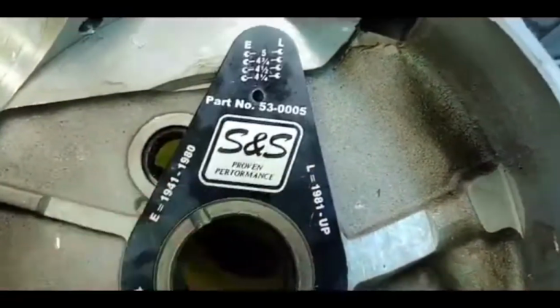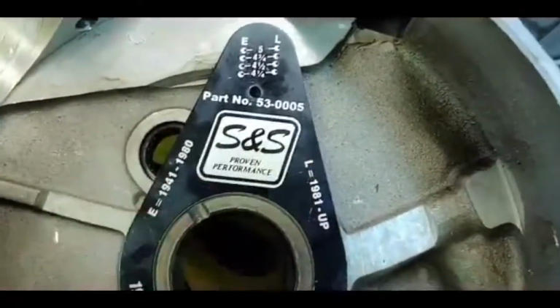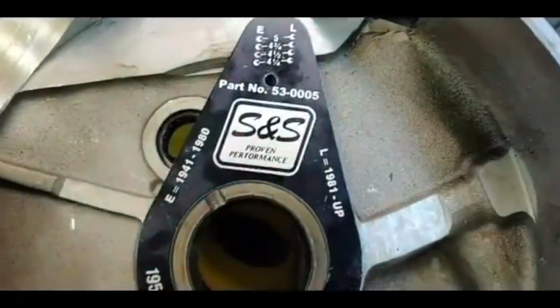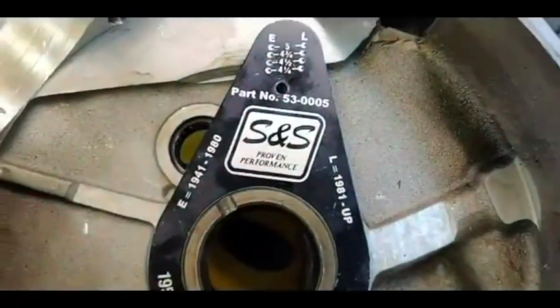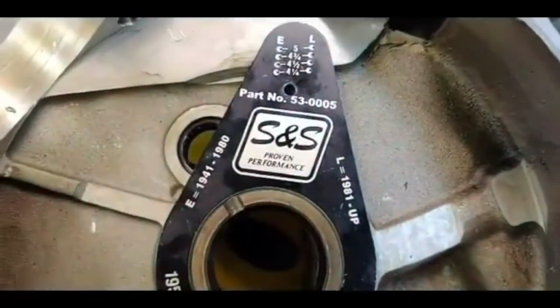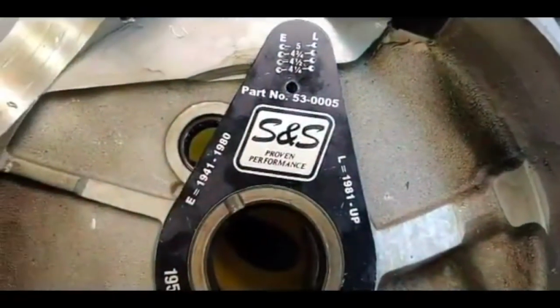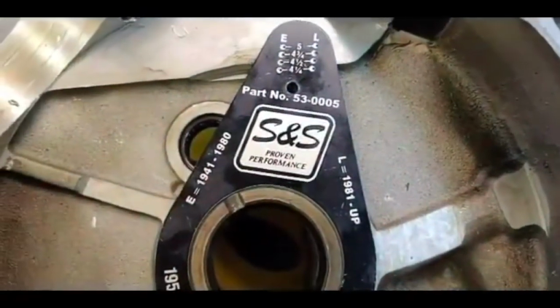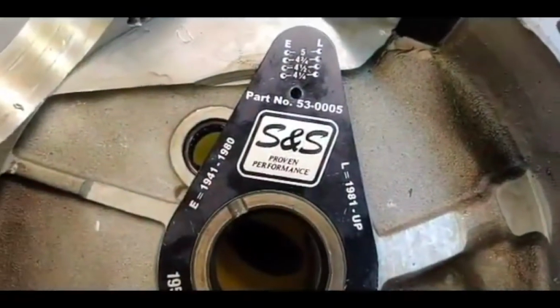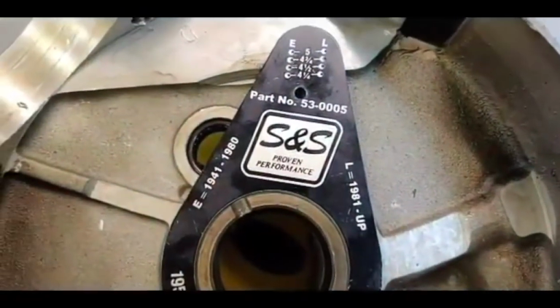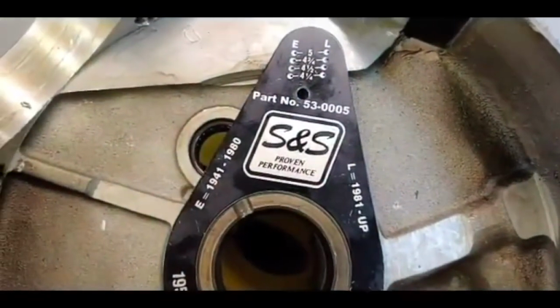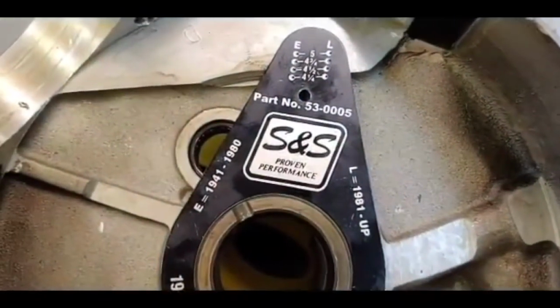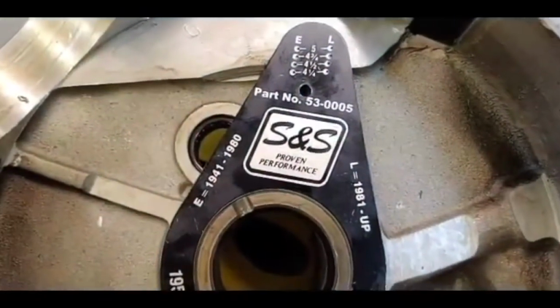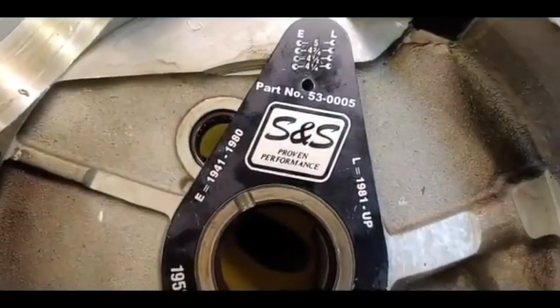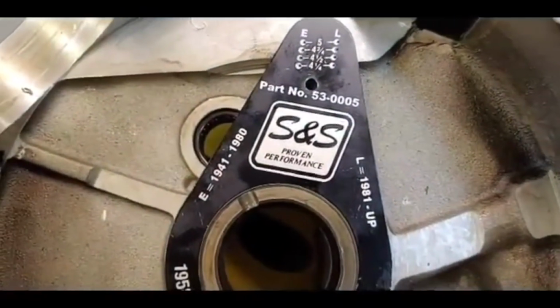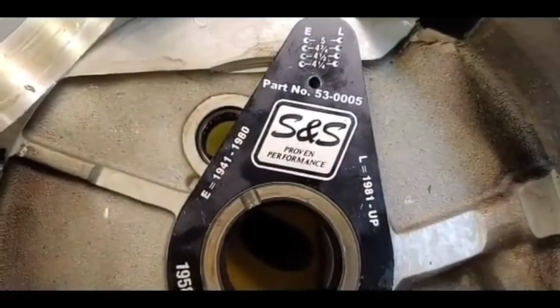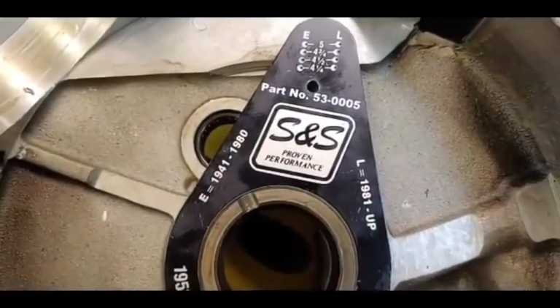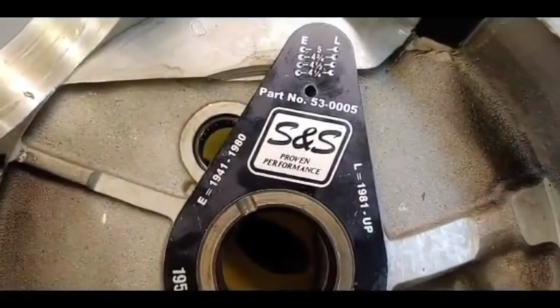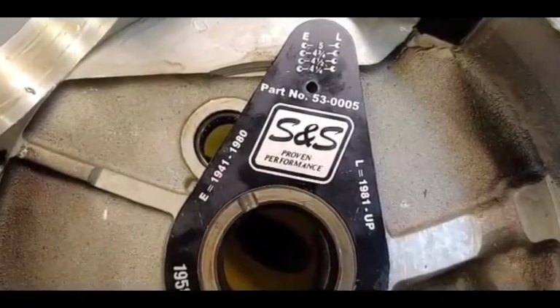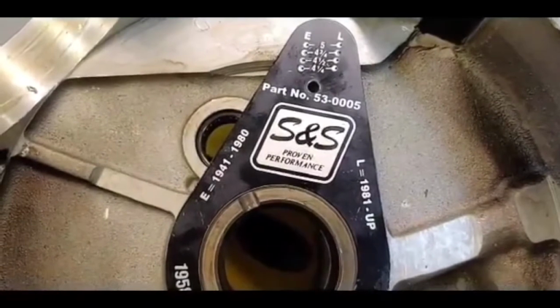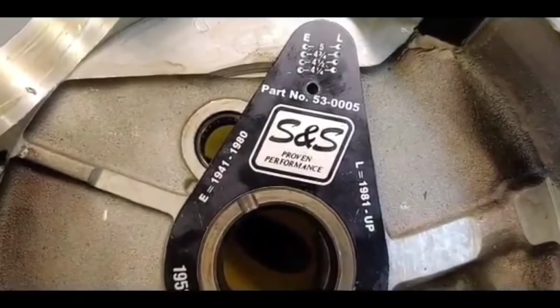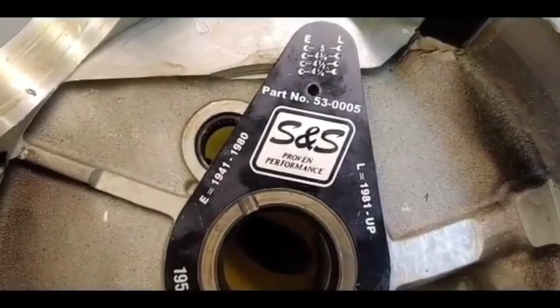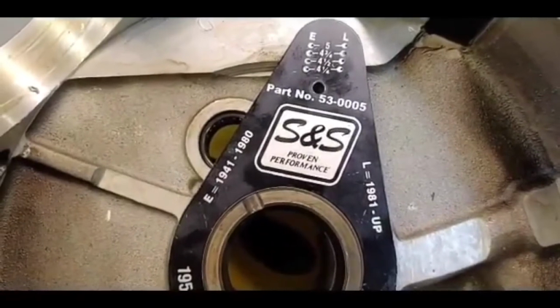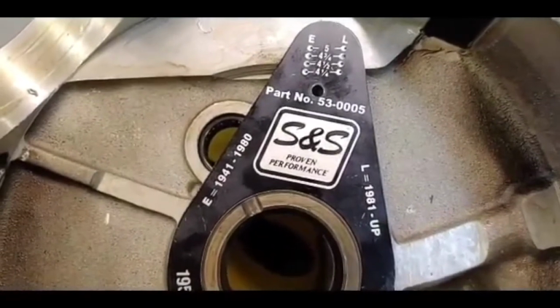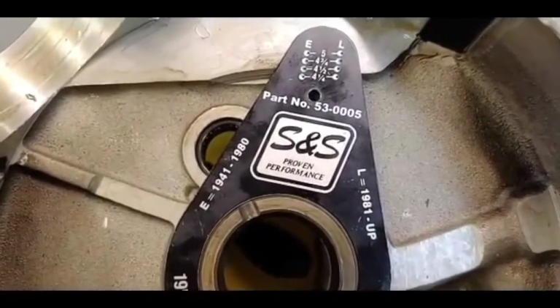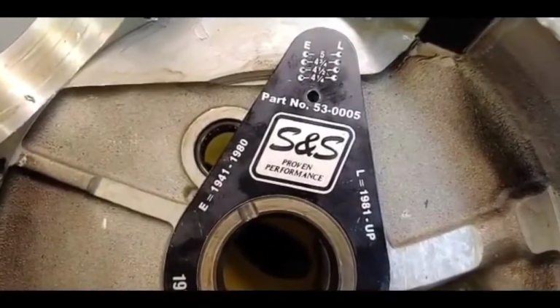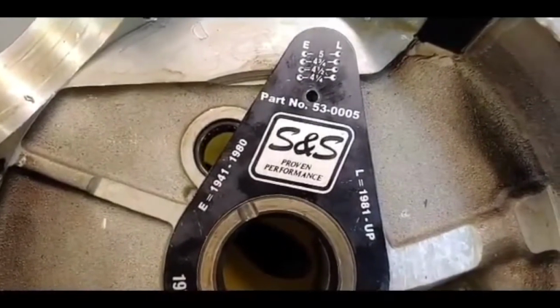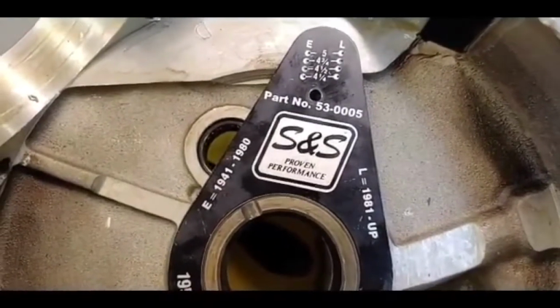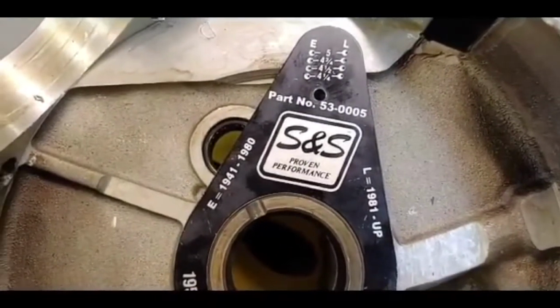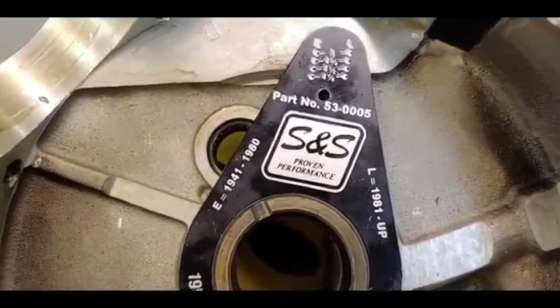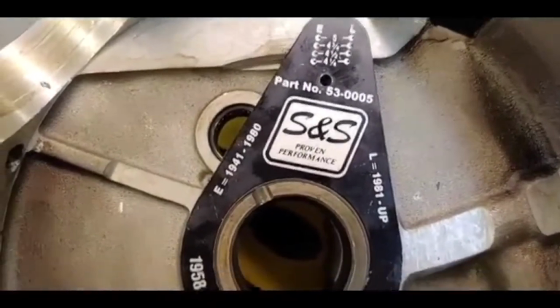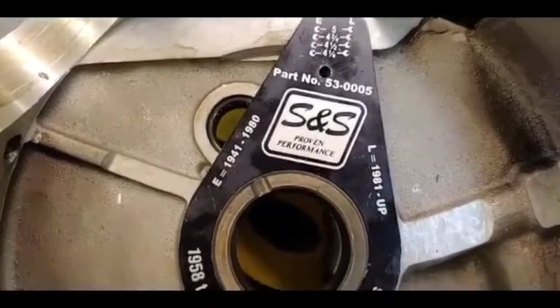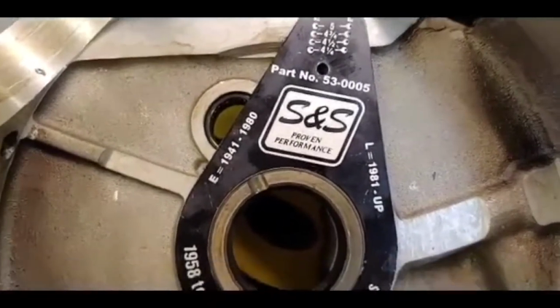So that's one of the mods — another modification you have to do when building a stroker motor.